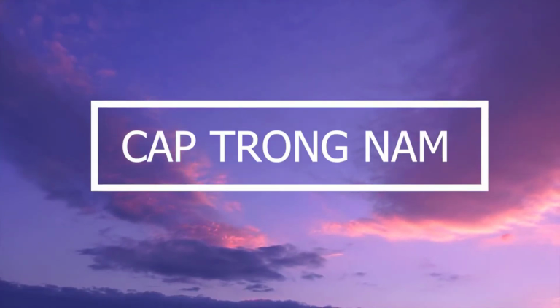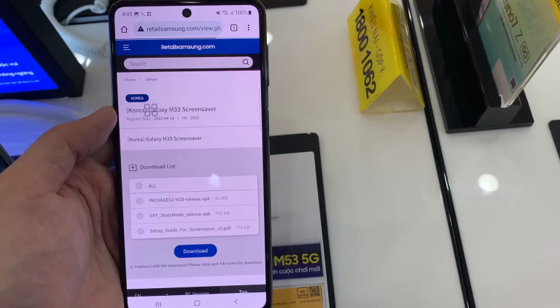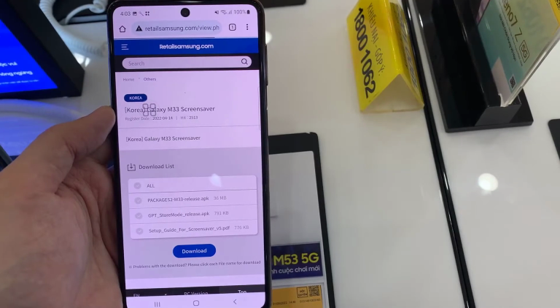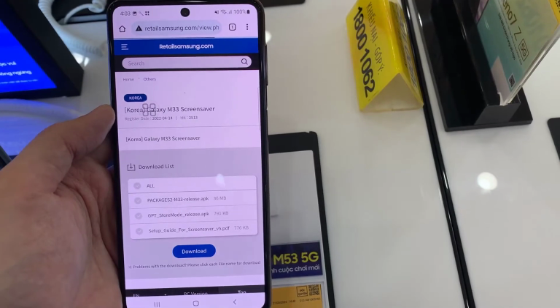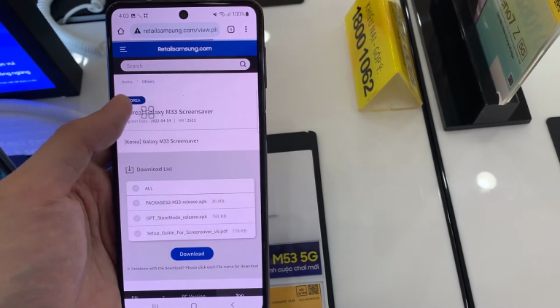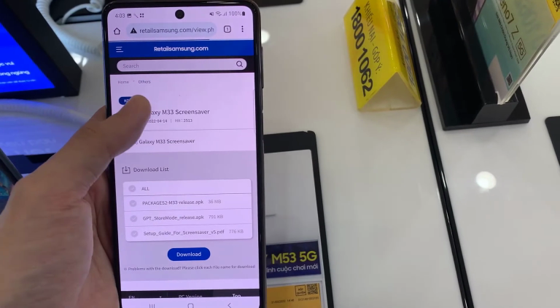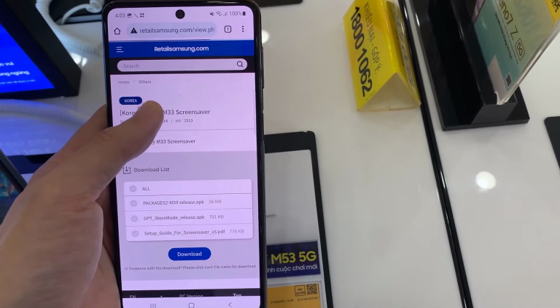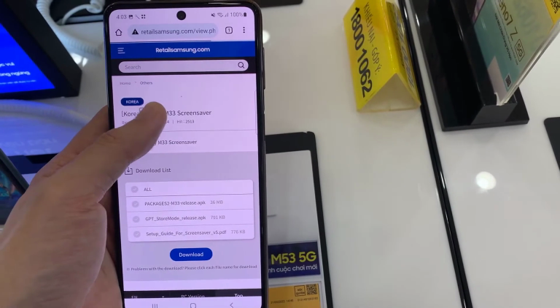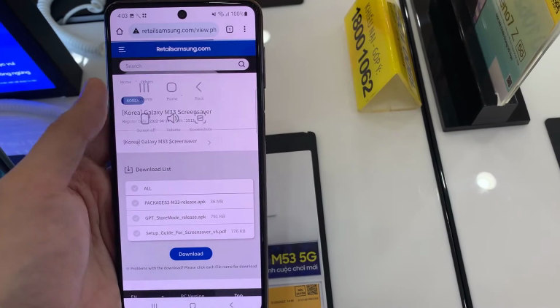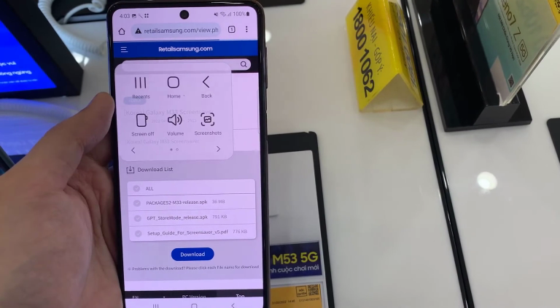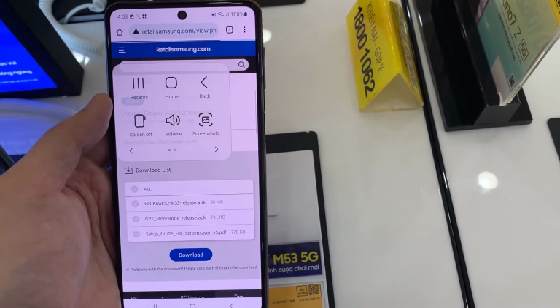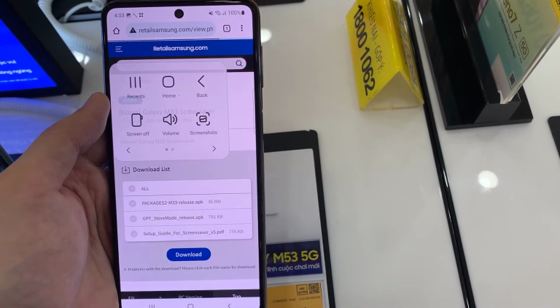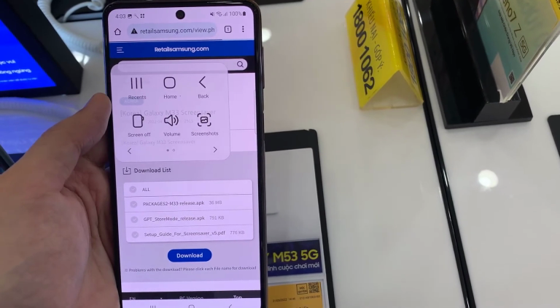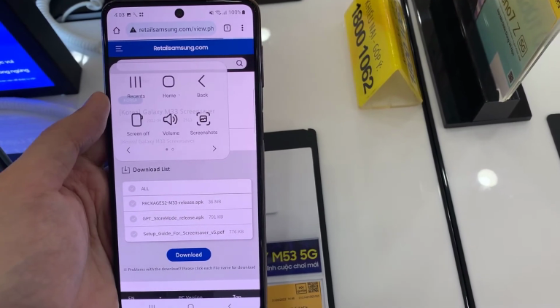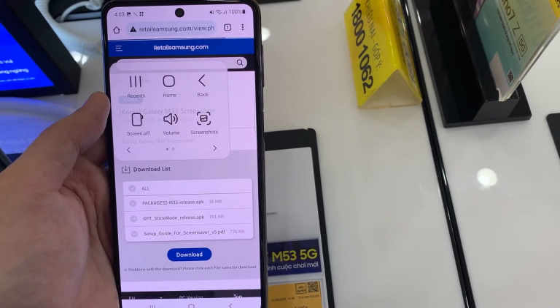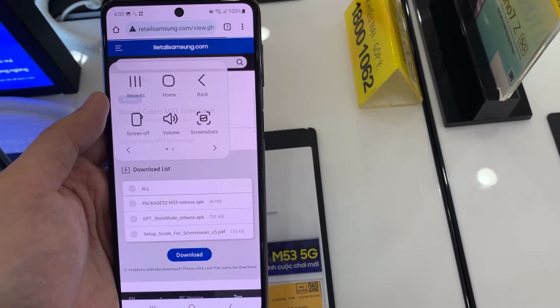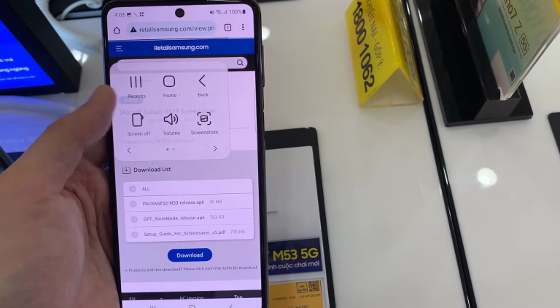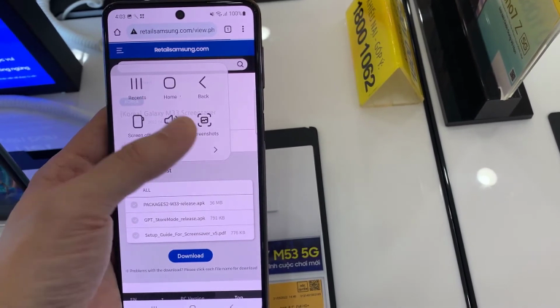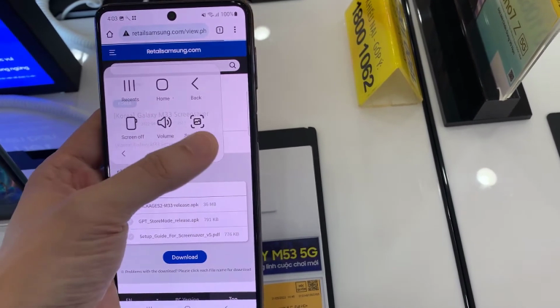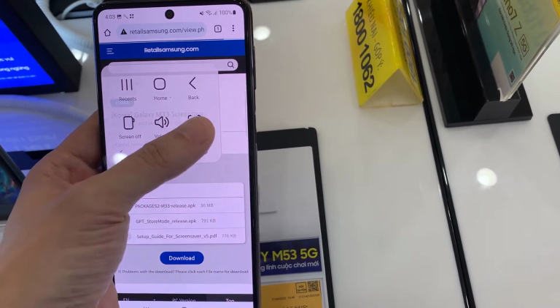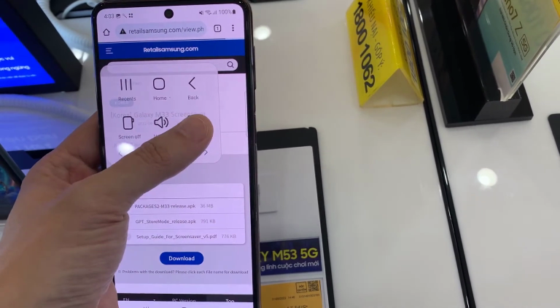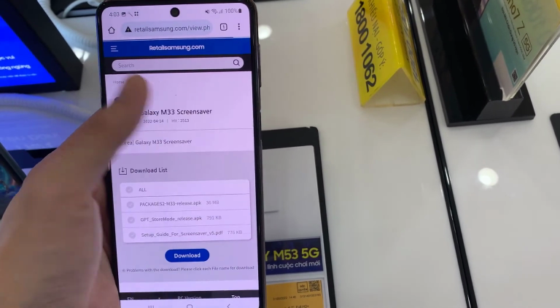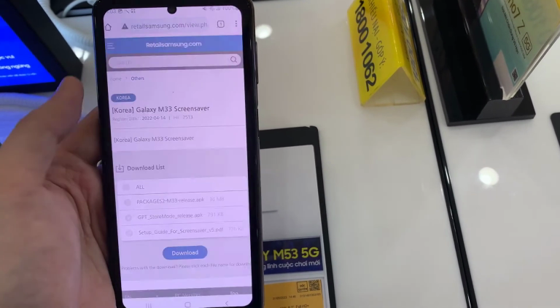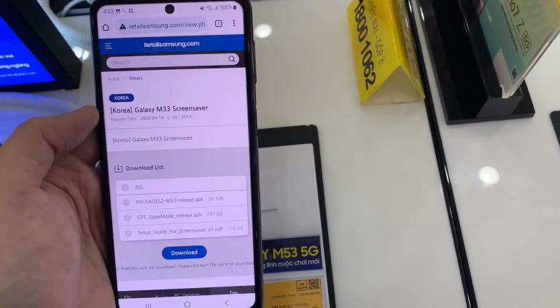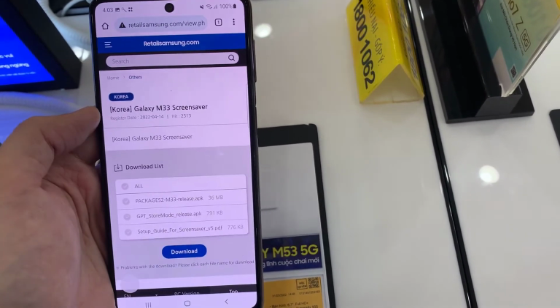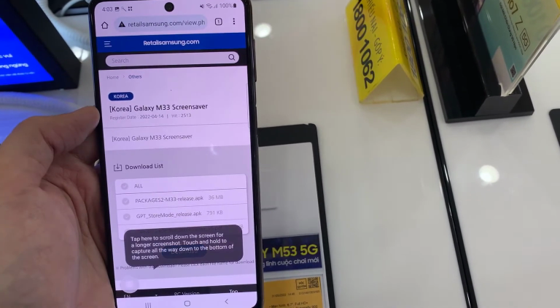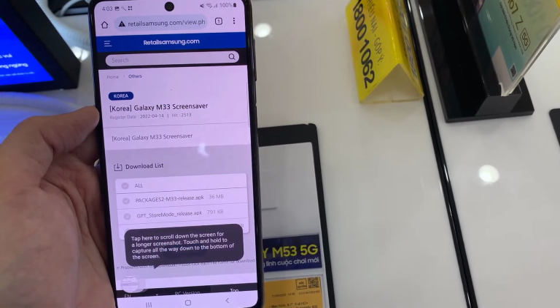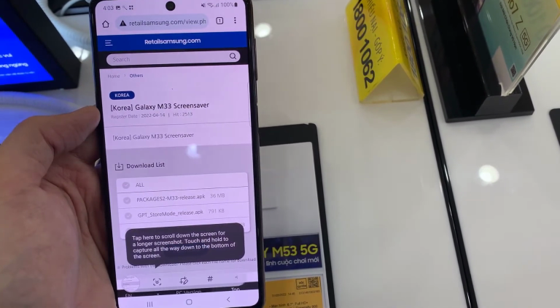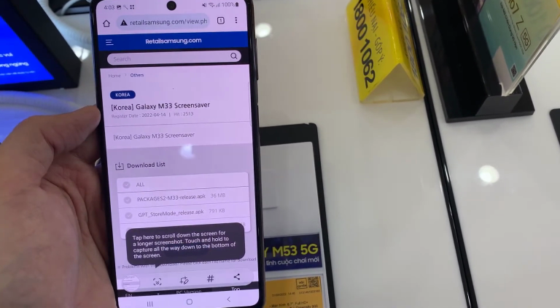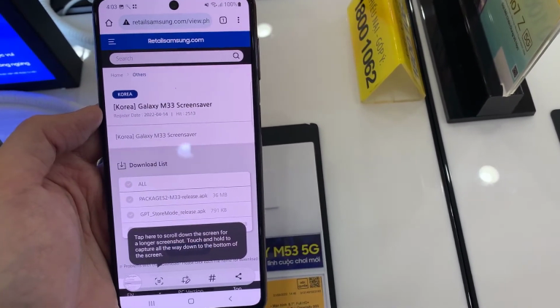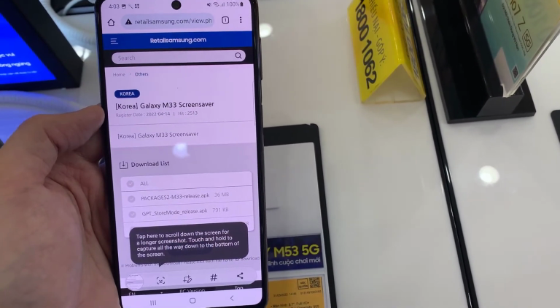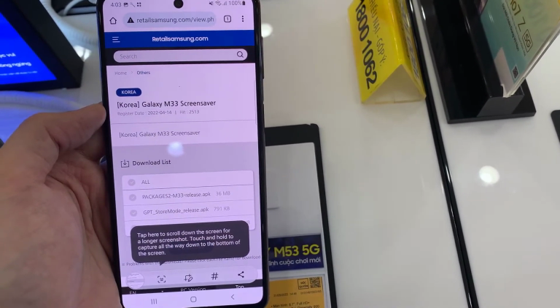Hello everyone. This video will show you how to take a screenshot without the power button on Samsung Galaxy M53.